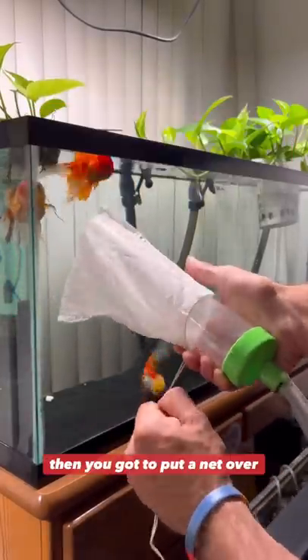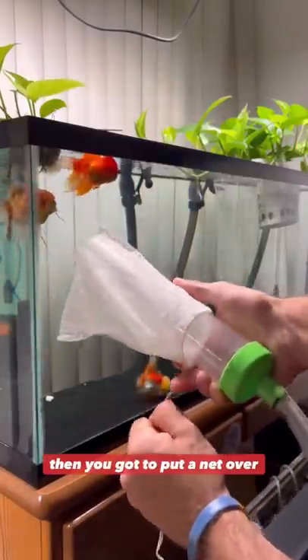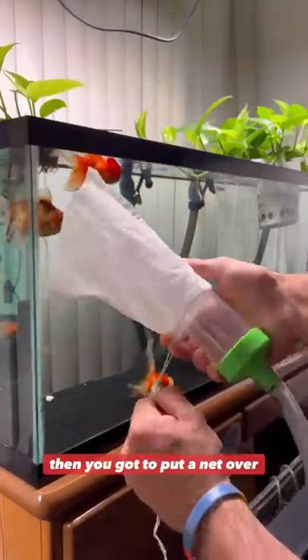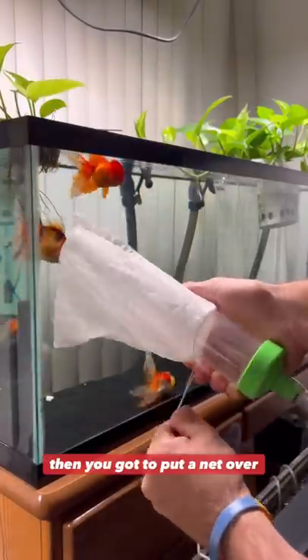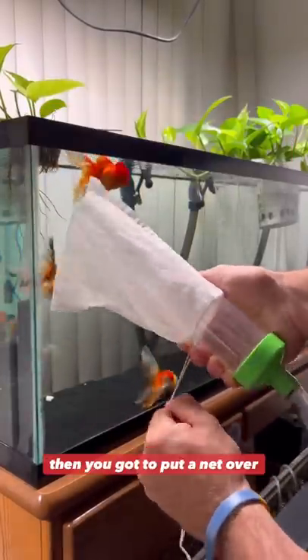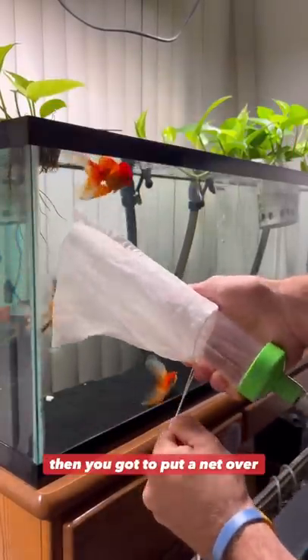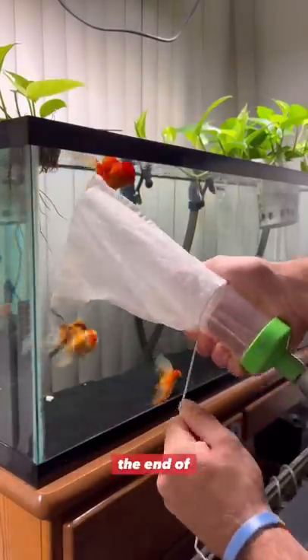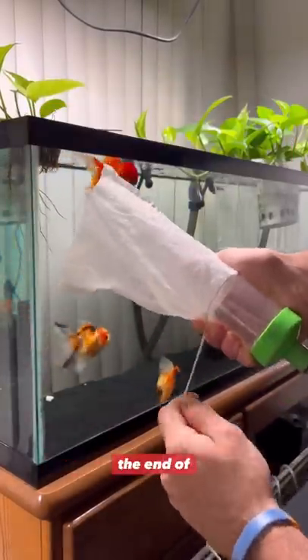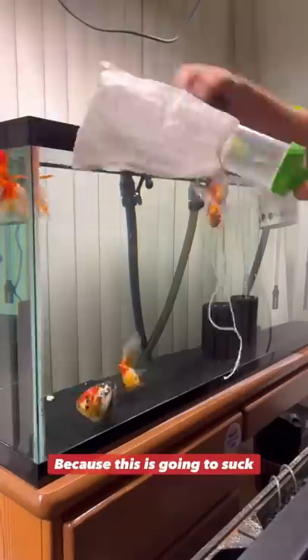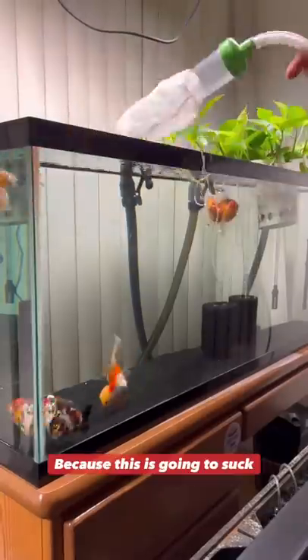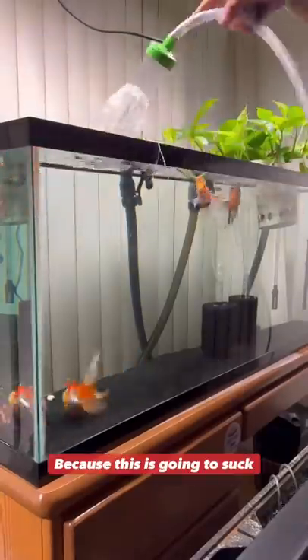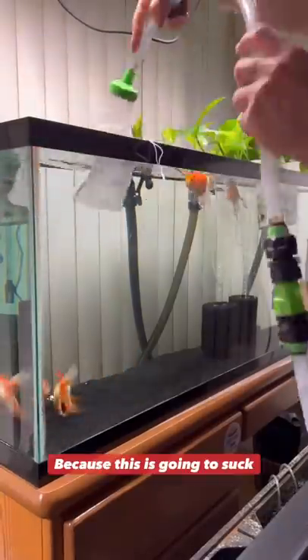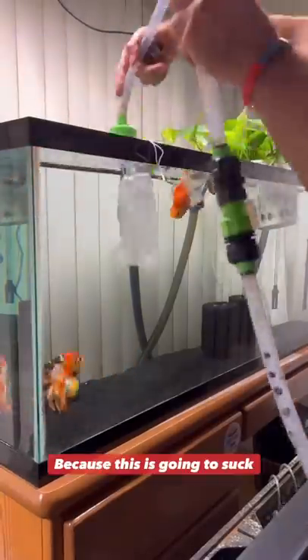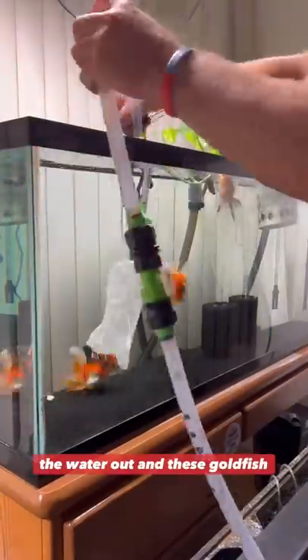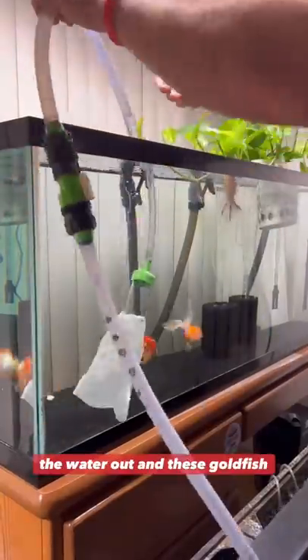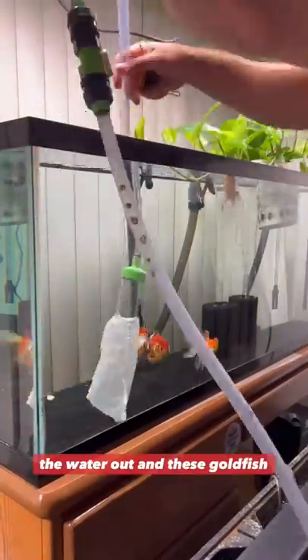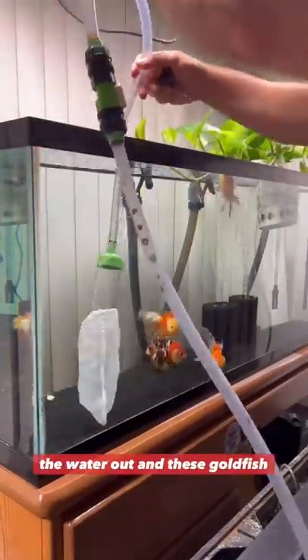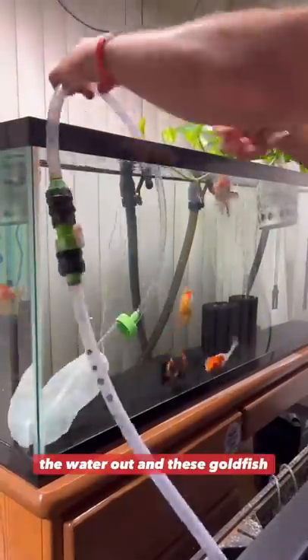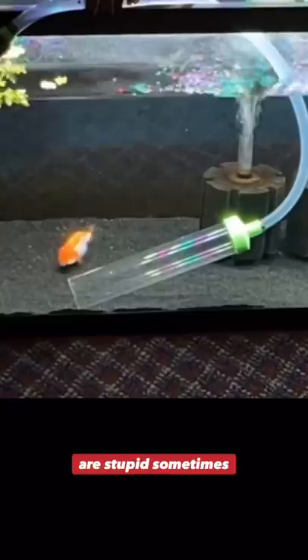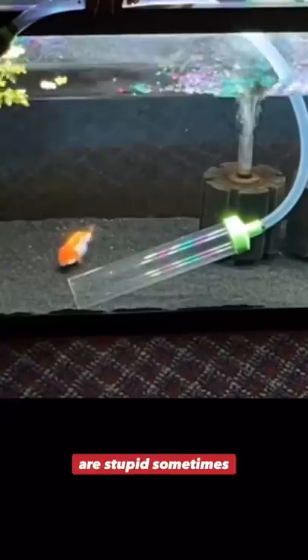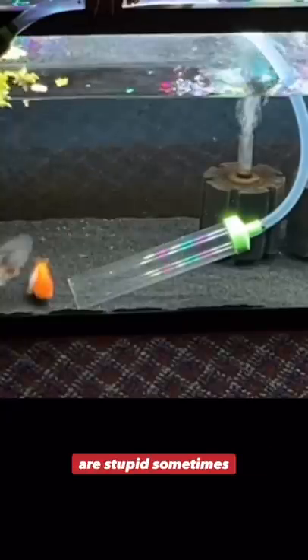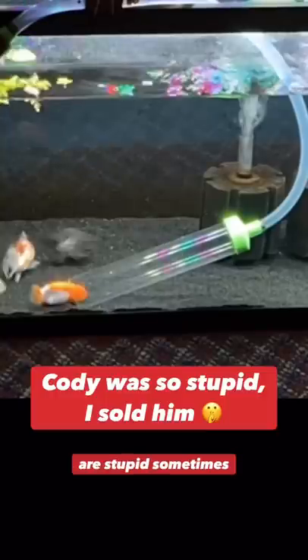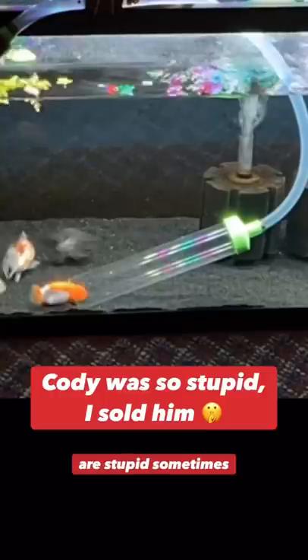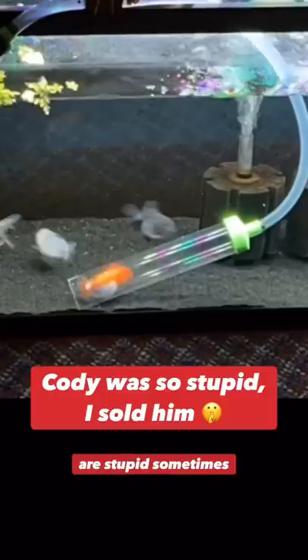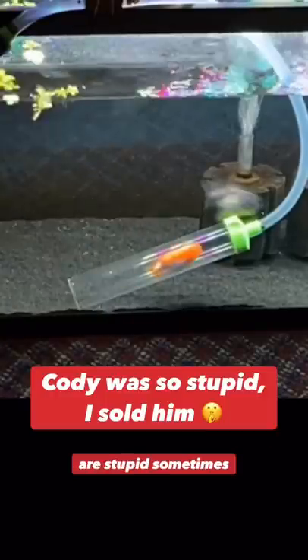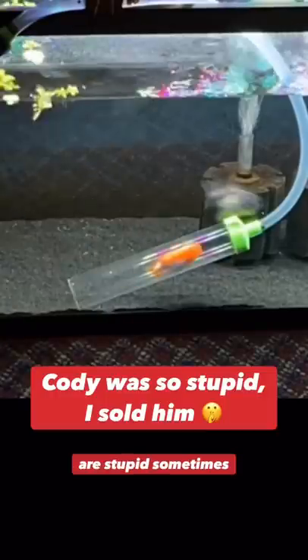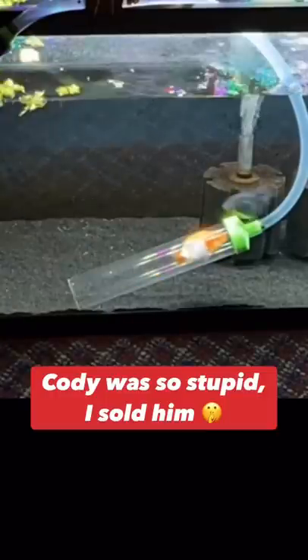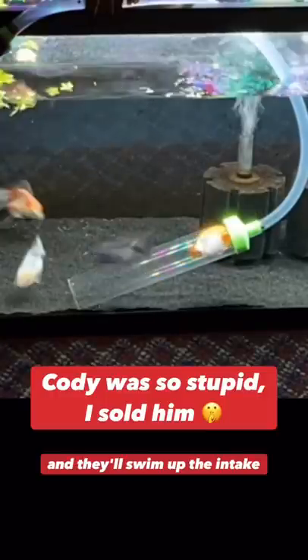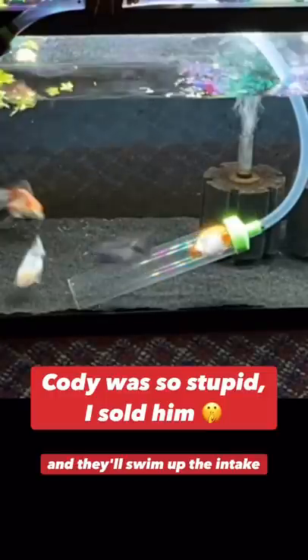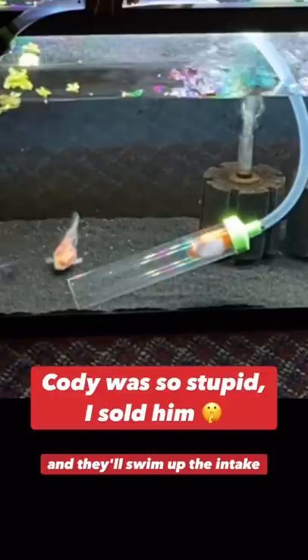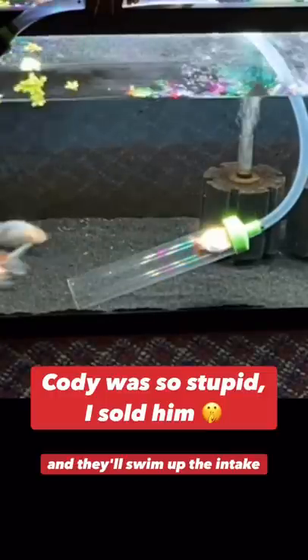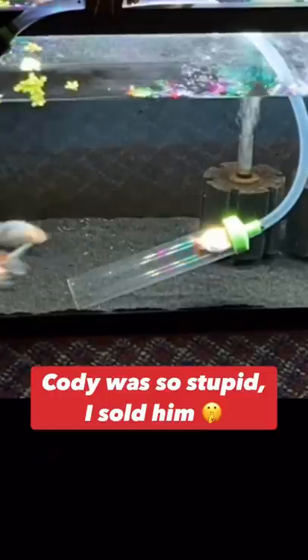Then you got to put a net over the end of it, because this is going to suck the water out, and these goldfish are stupid sometimes and they'll swim up the intake tube.